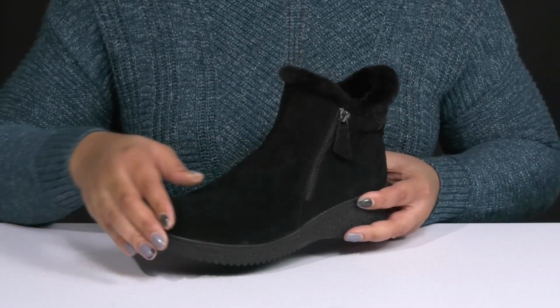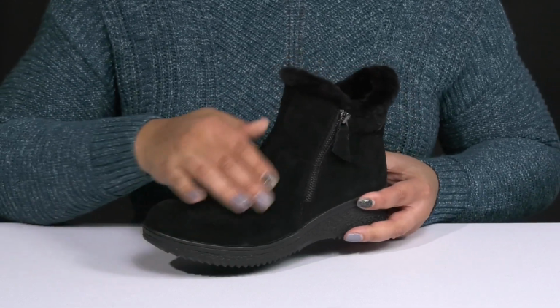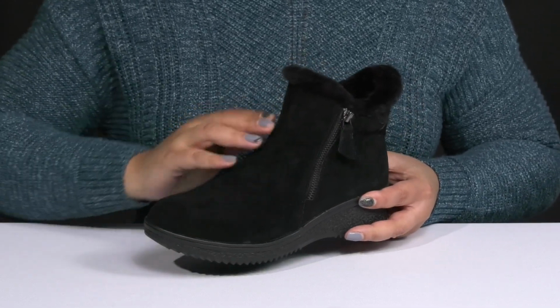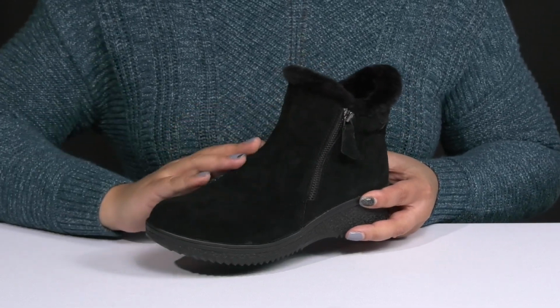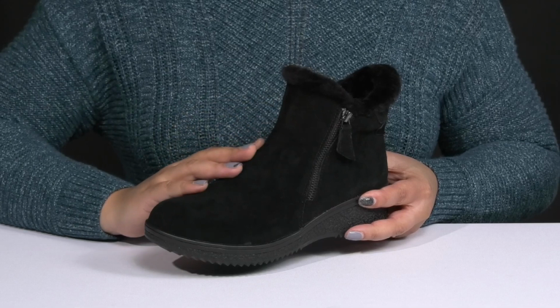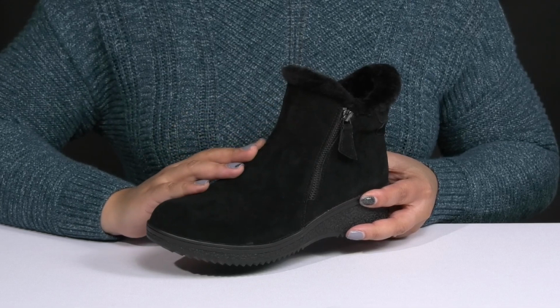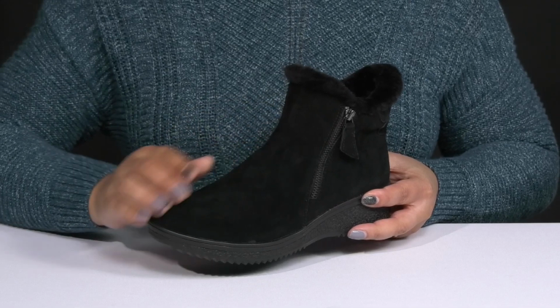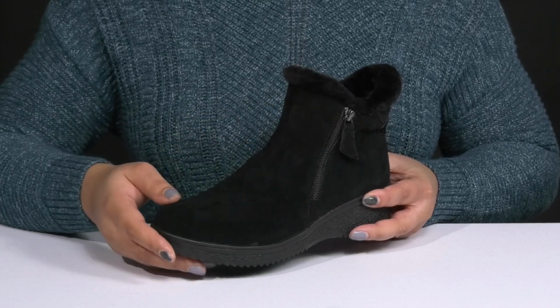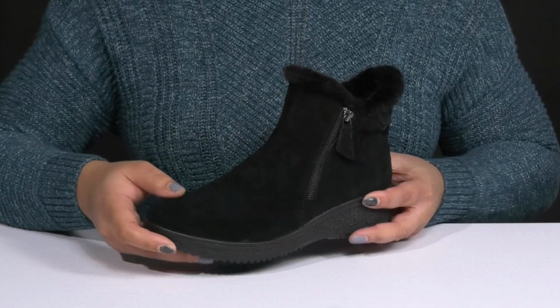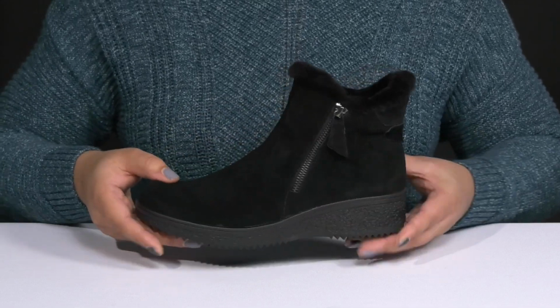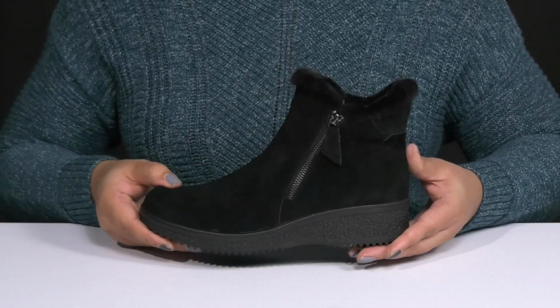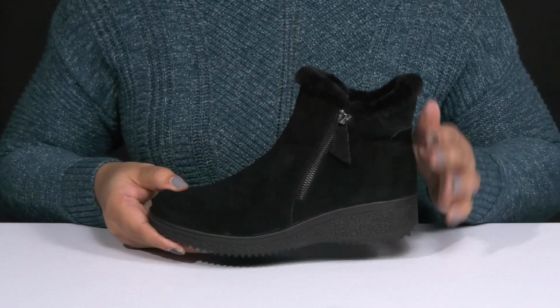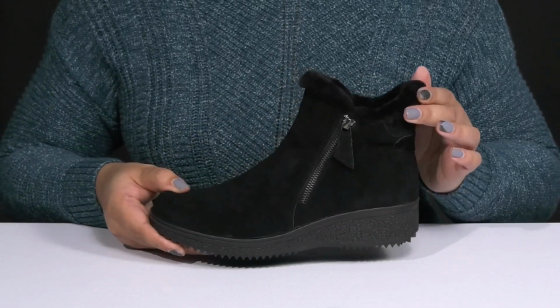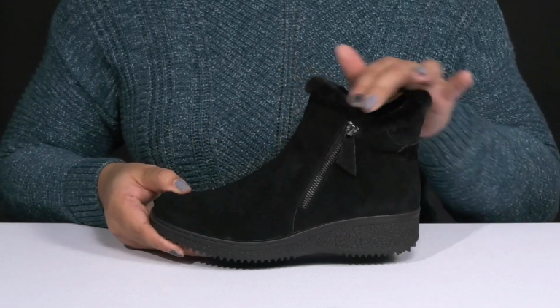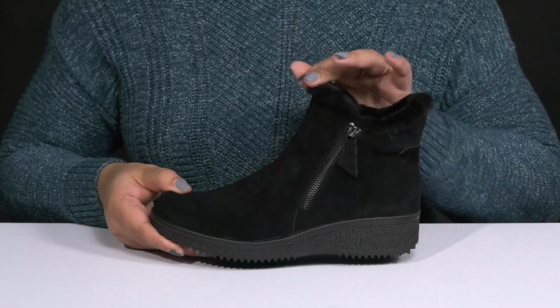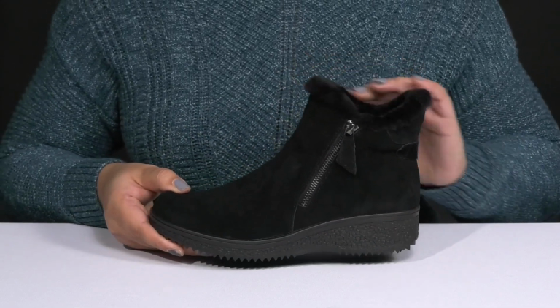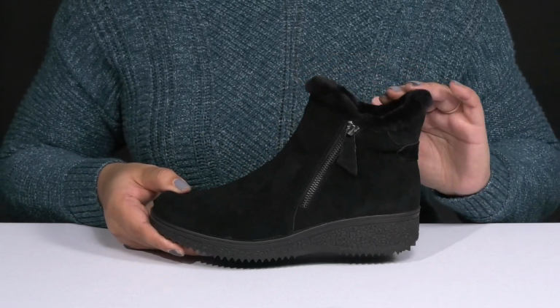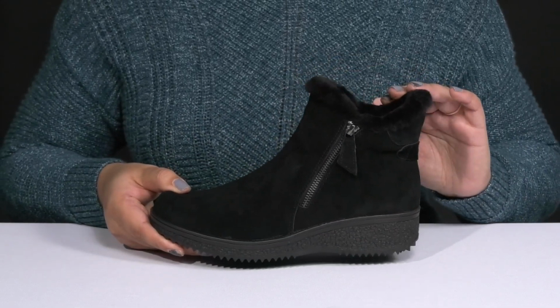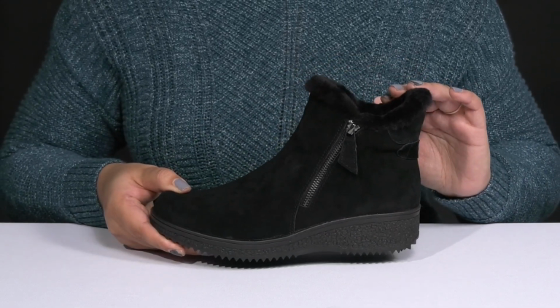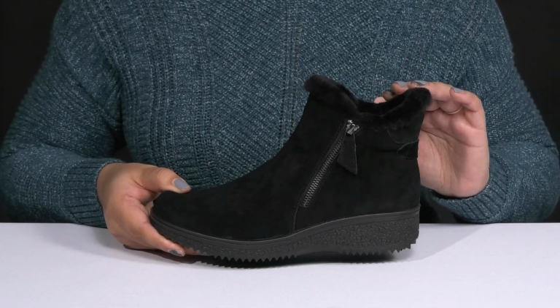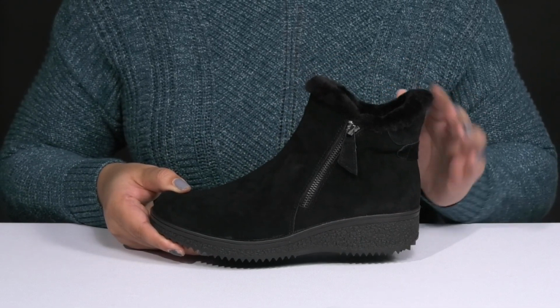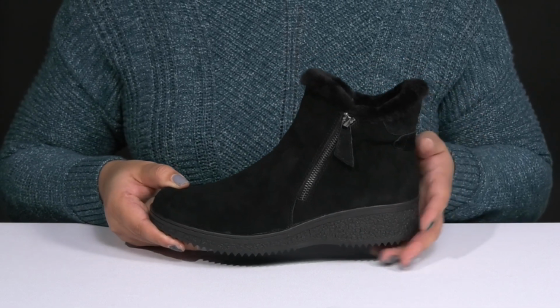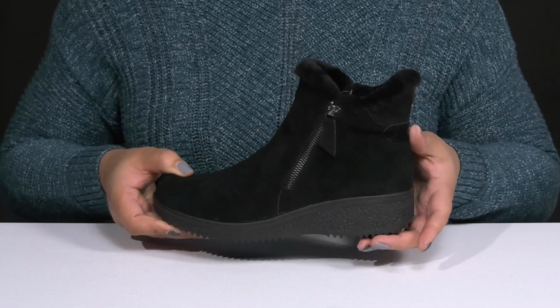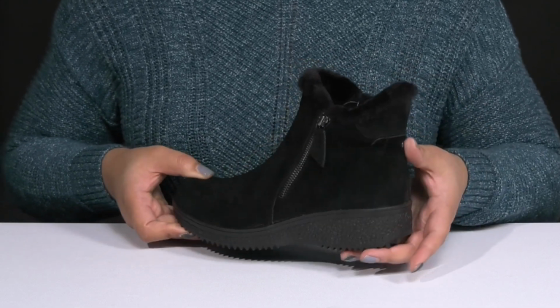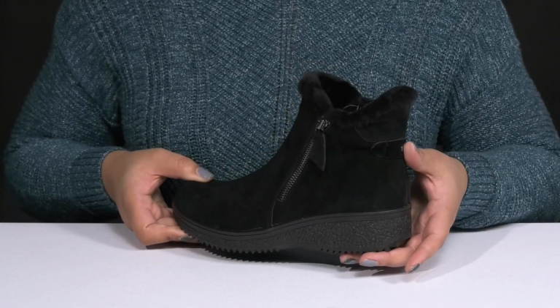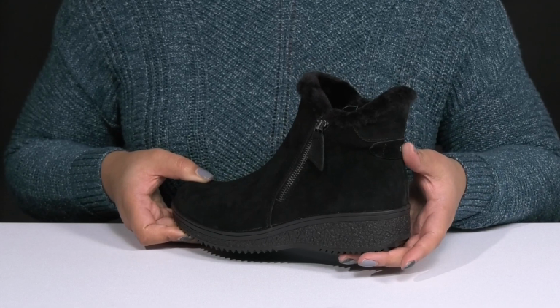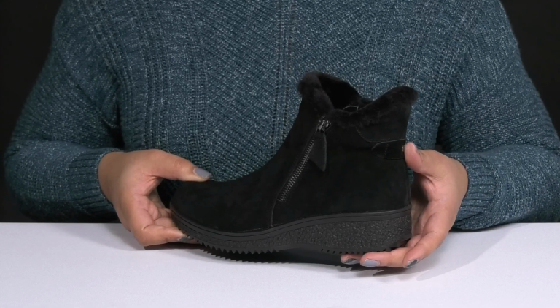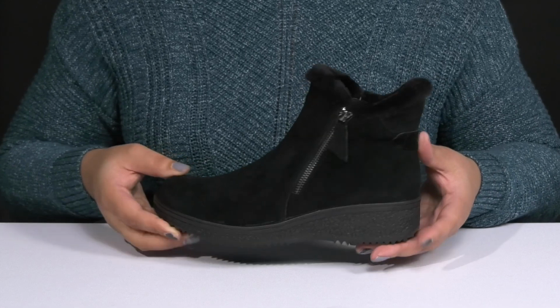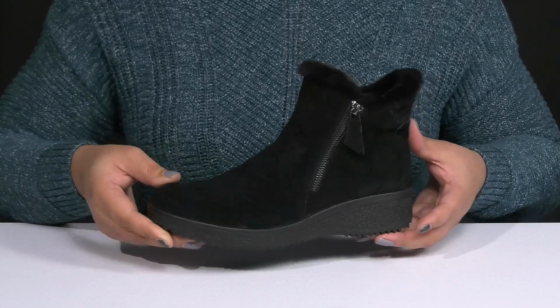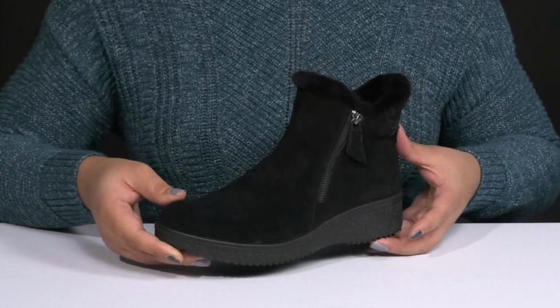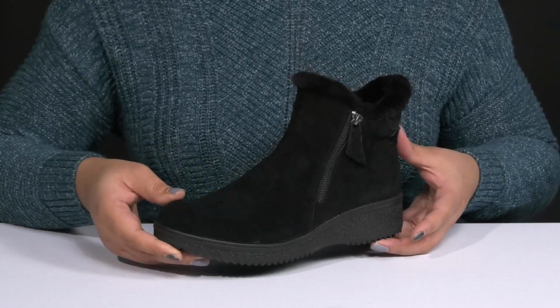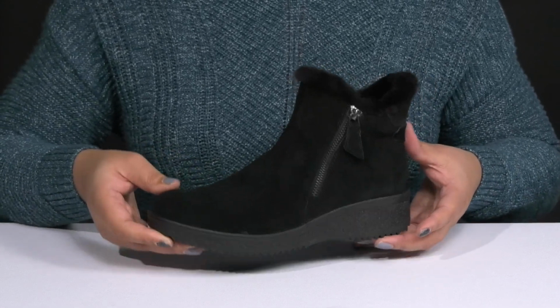These have a cute and casual look with a plush faux fur lining around the trim of the collar, giving you a style that's fit for the season.